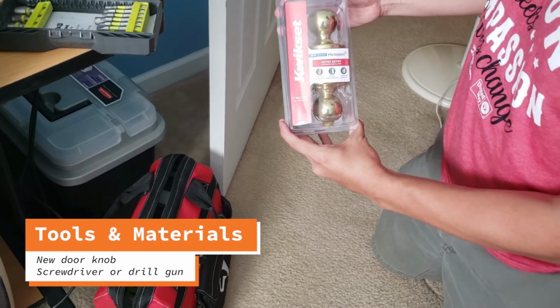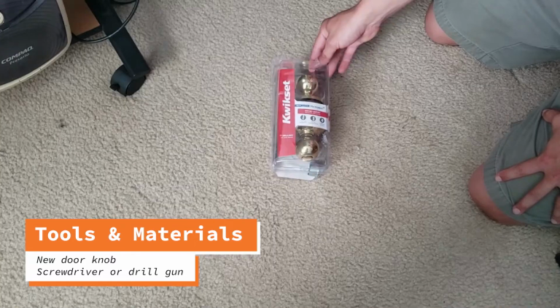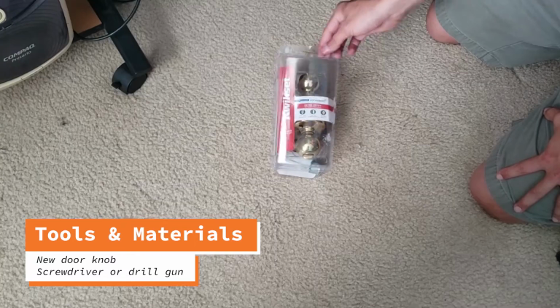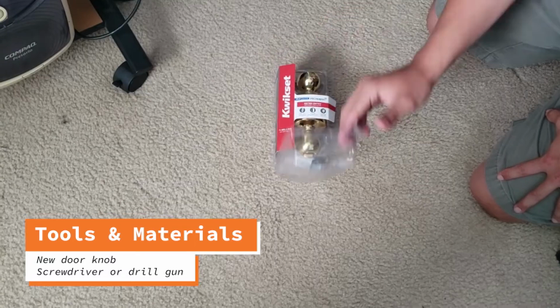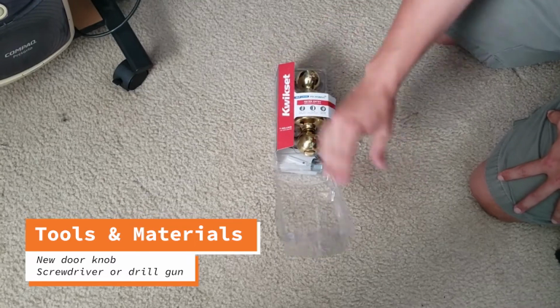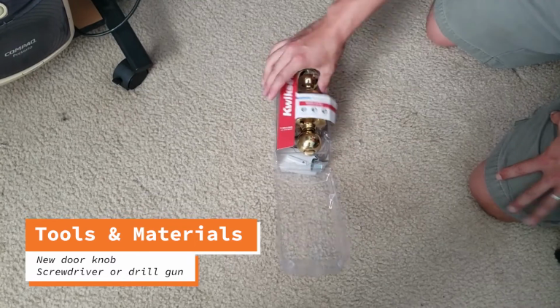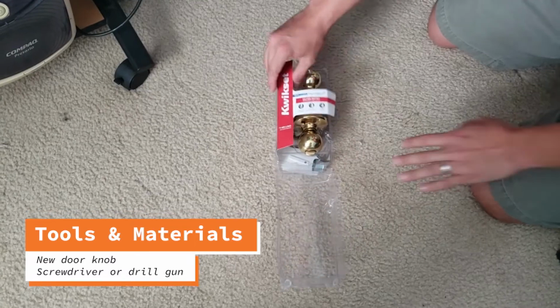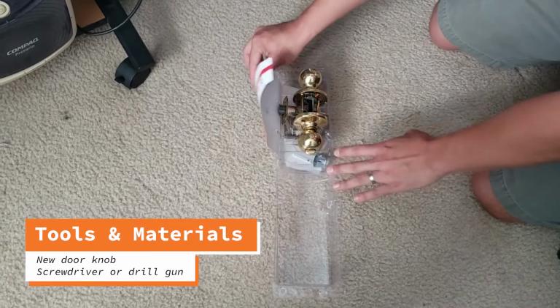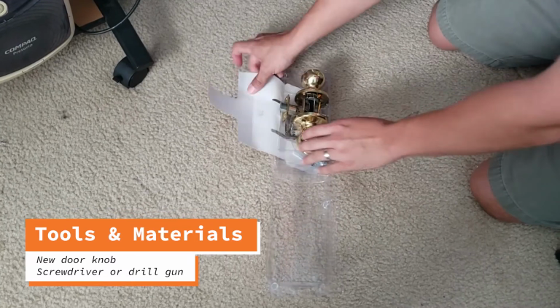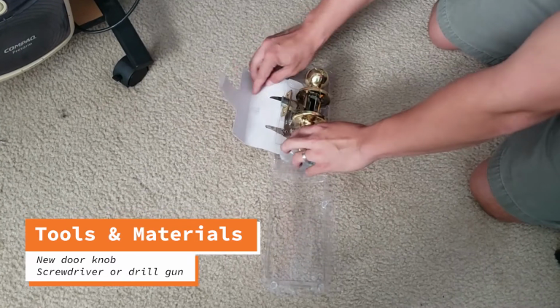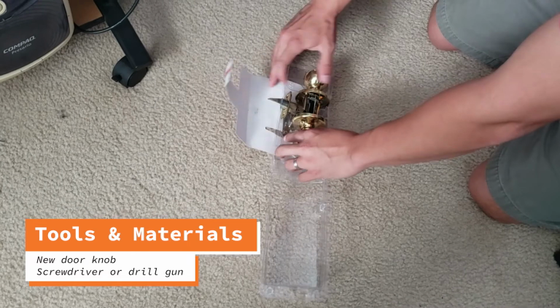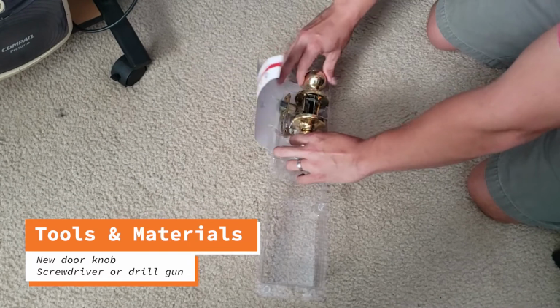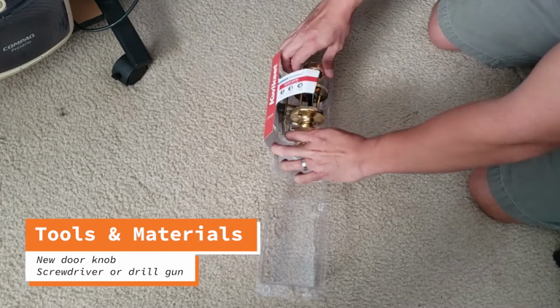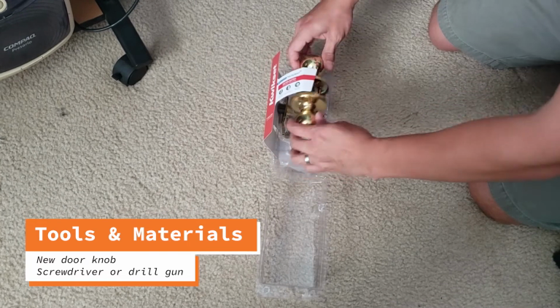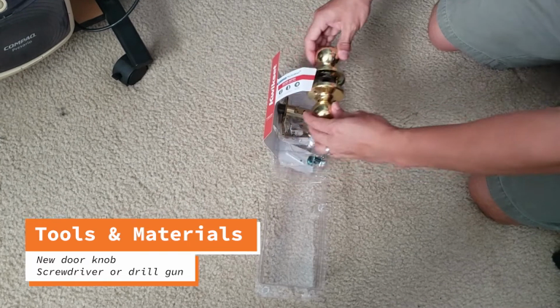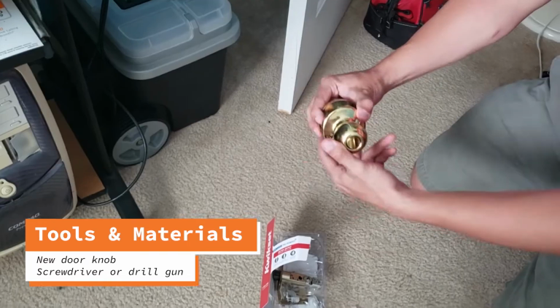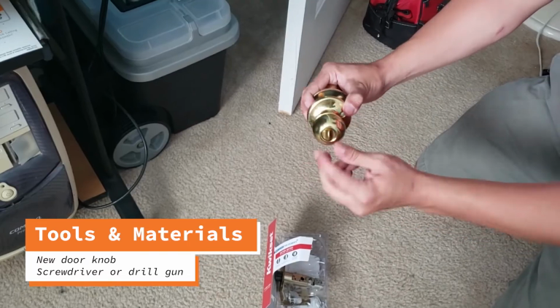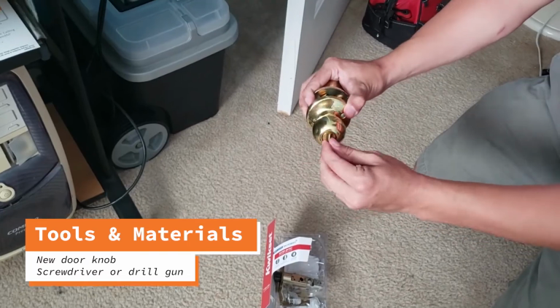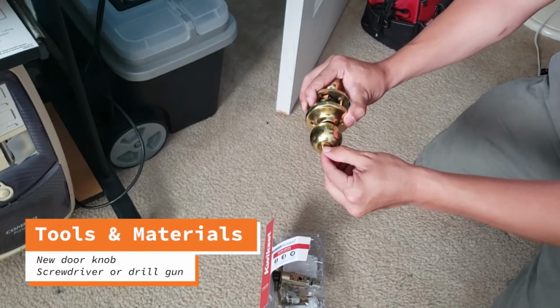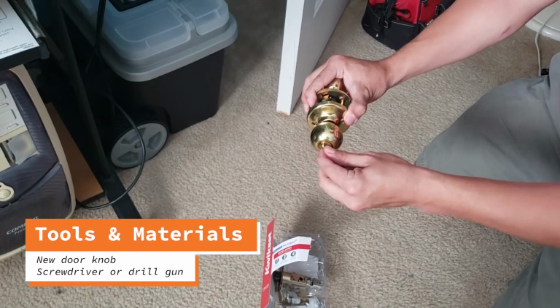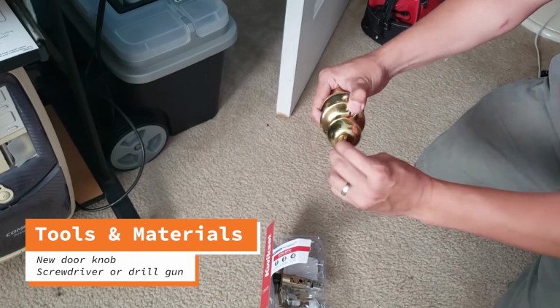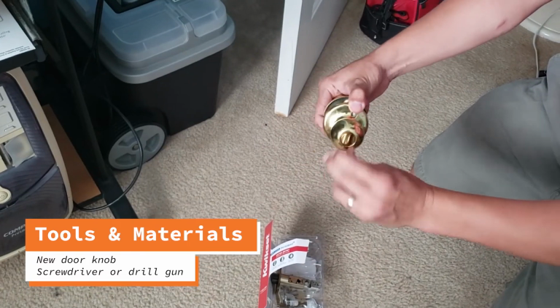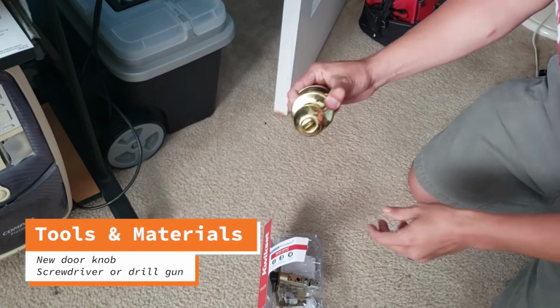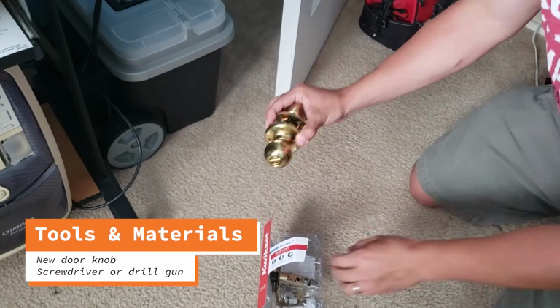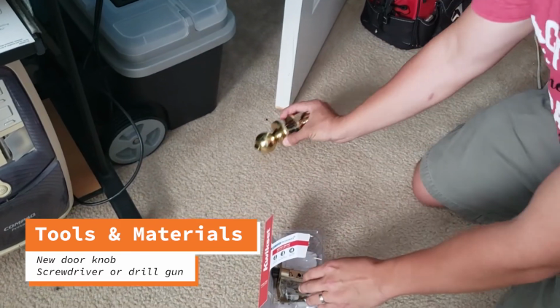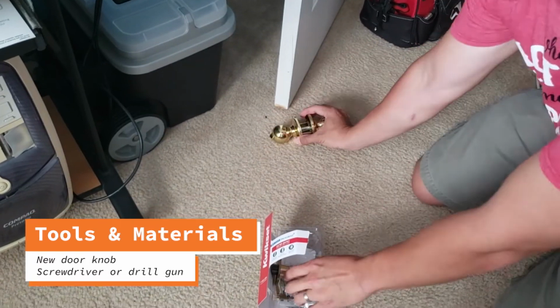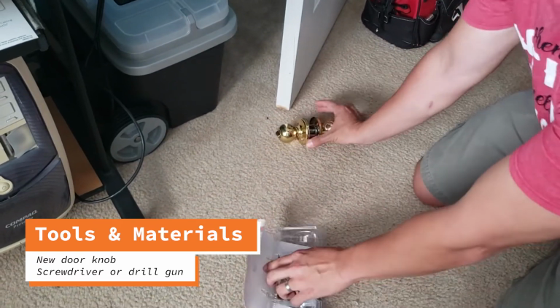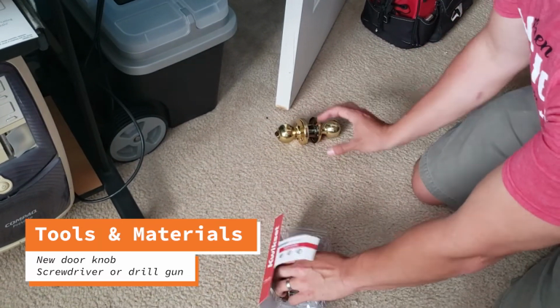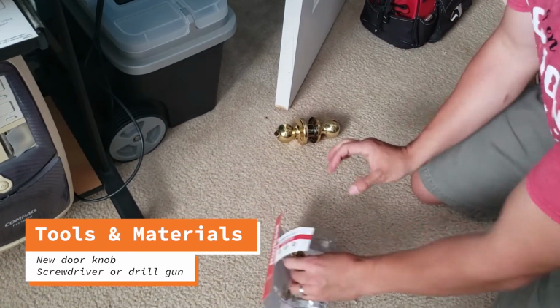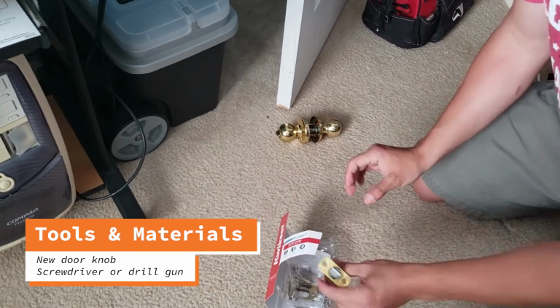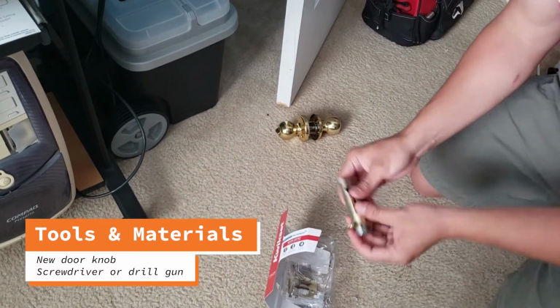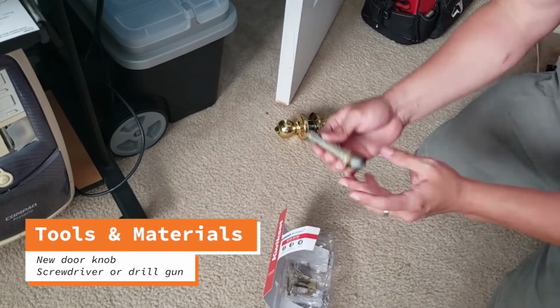Now we're going to open our new doorknob, and you should find here everything you need to be able to assemble this.